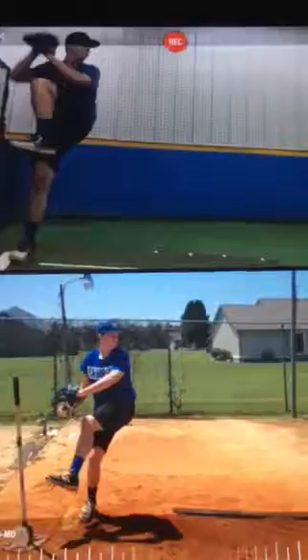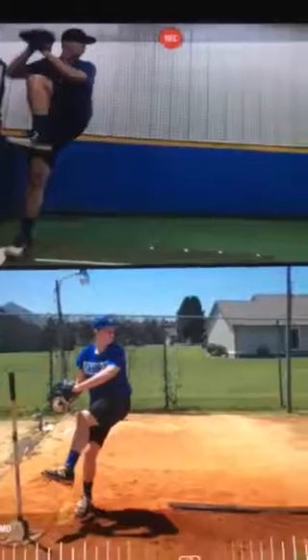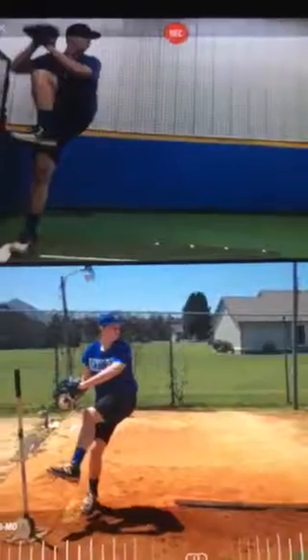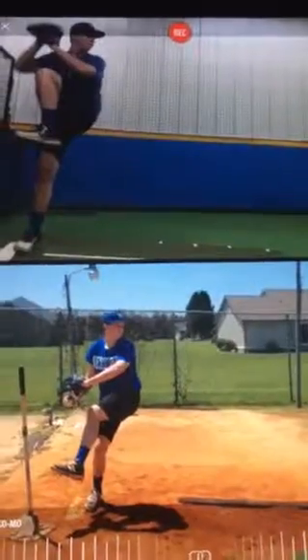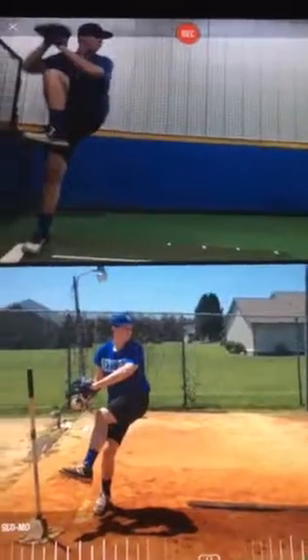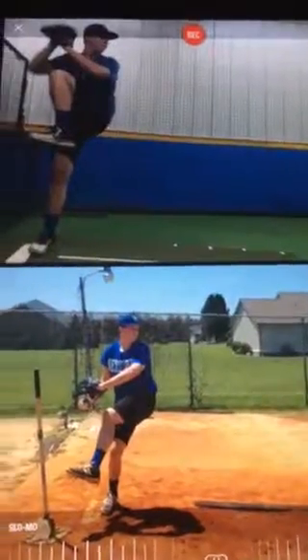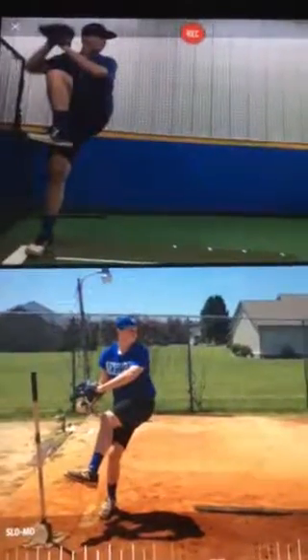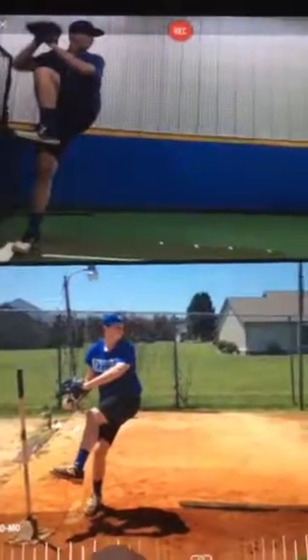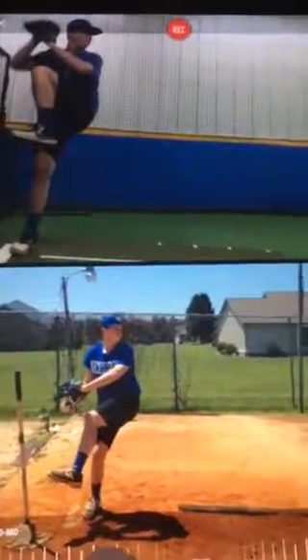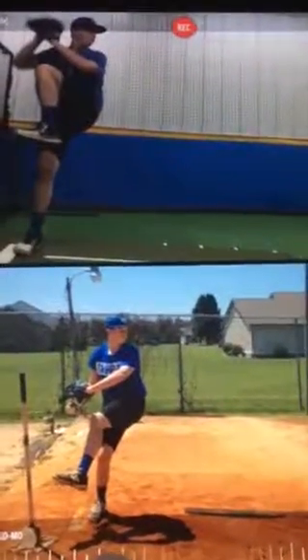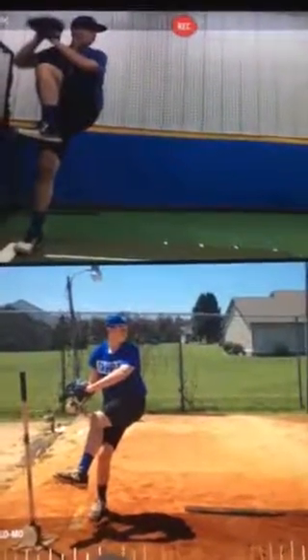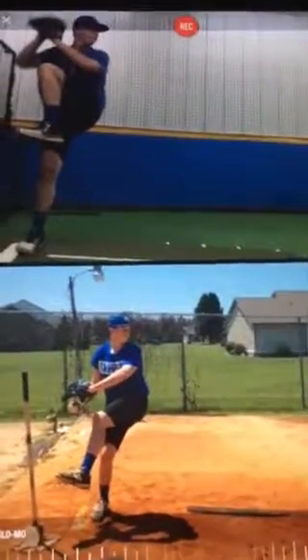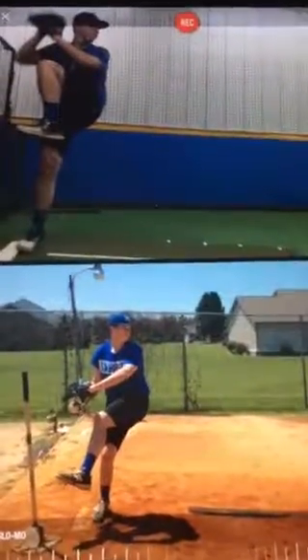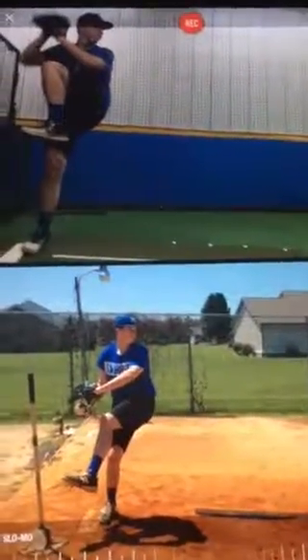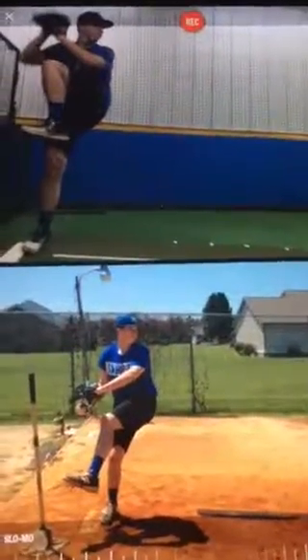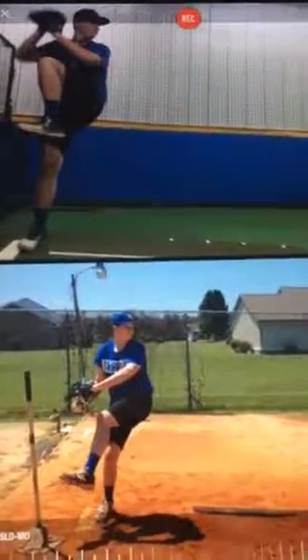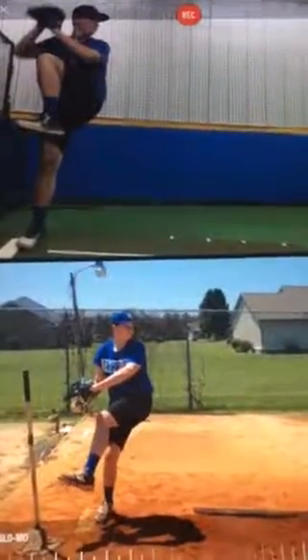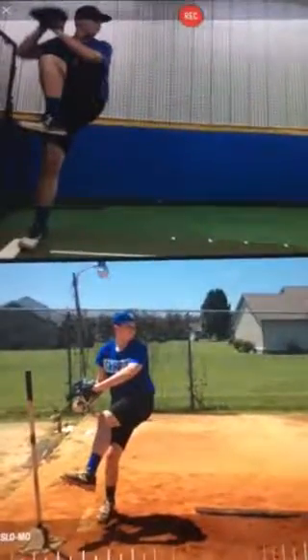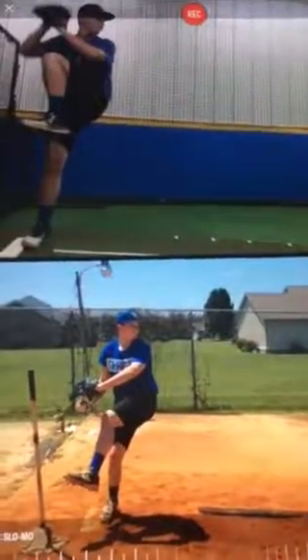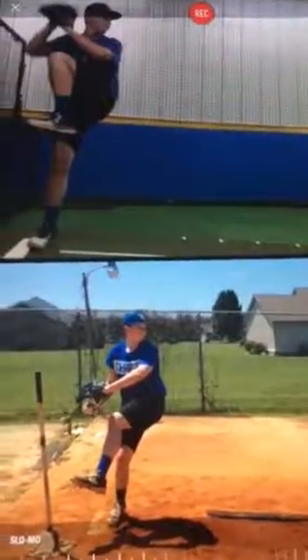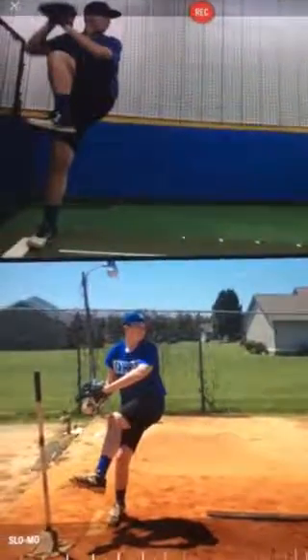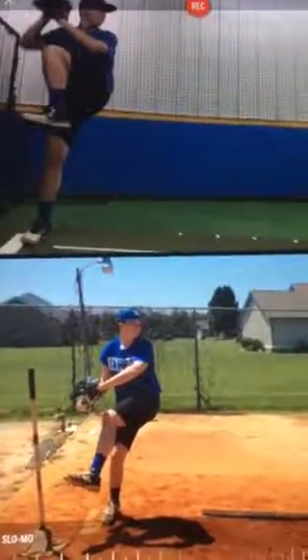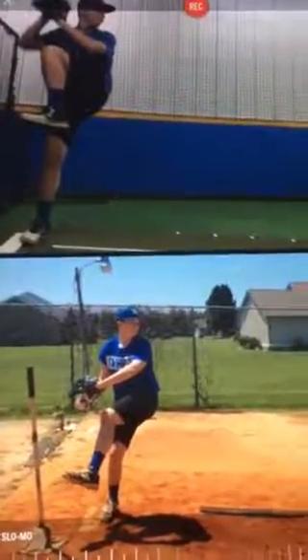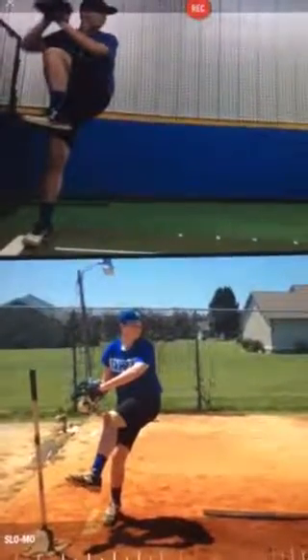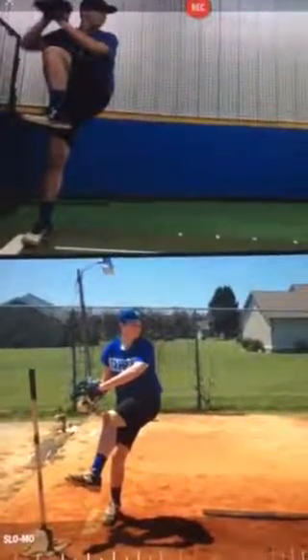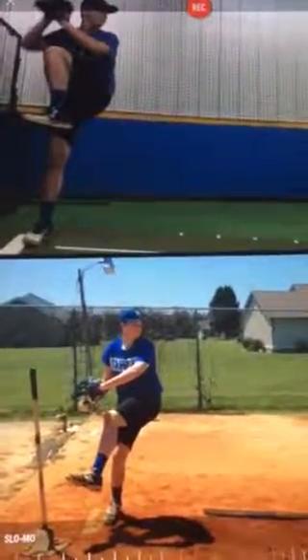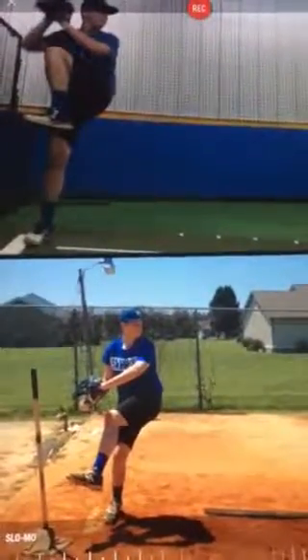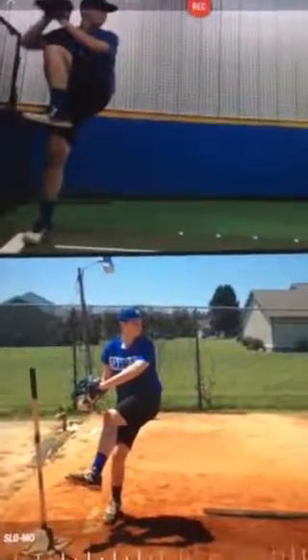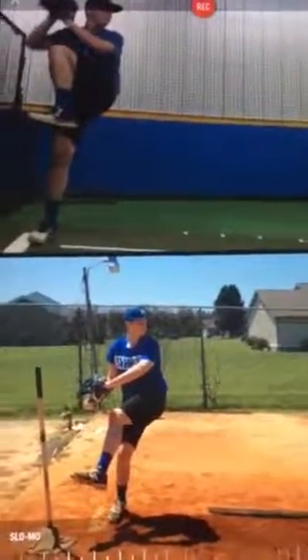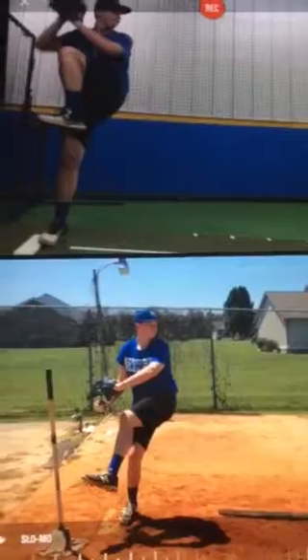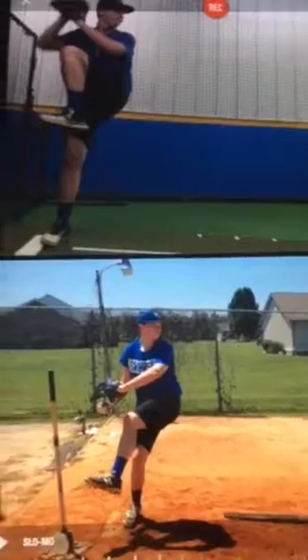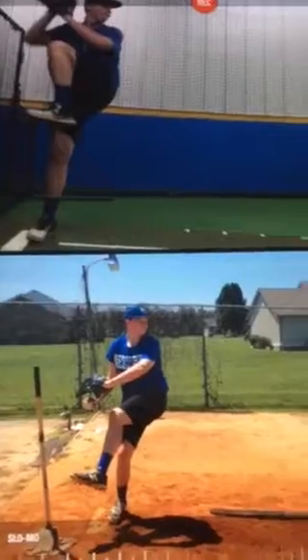A video analysis of Austin Griffith. On top is his first session about two weeks ago.